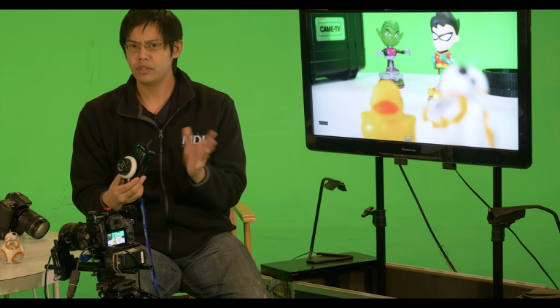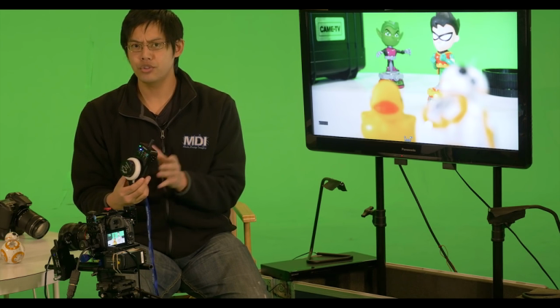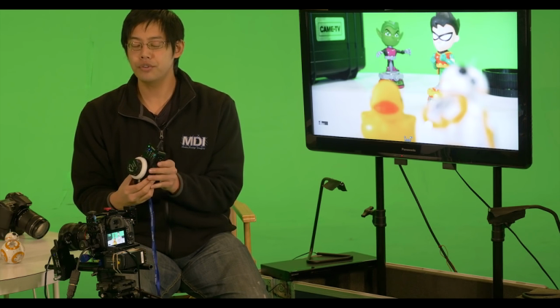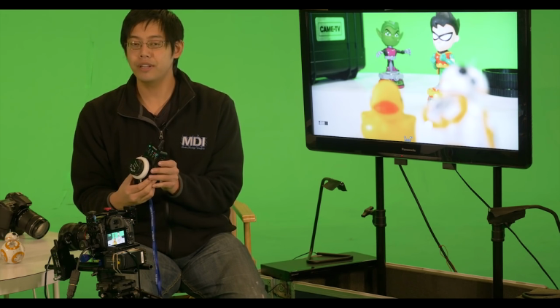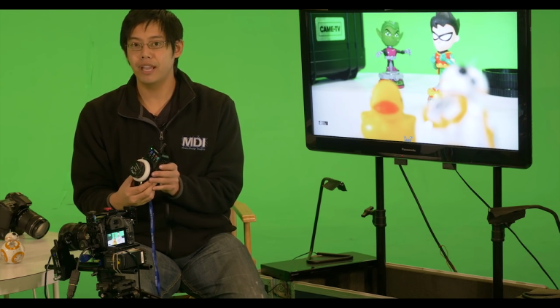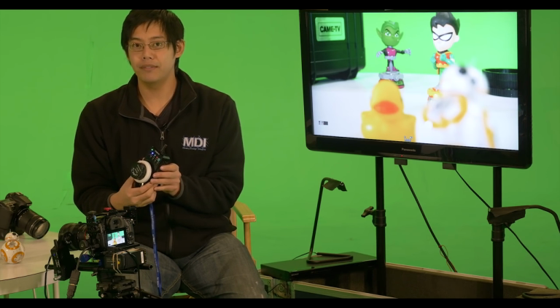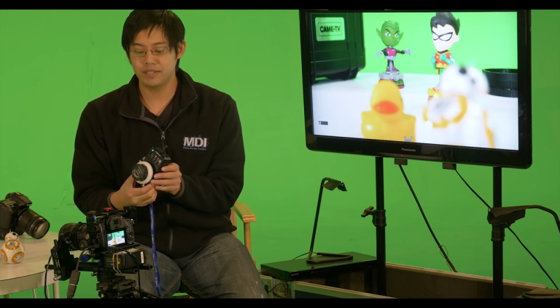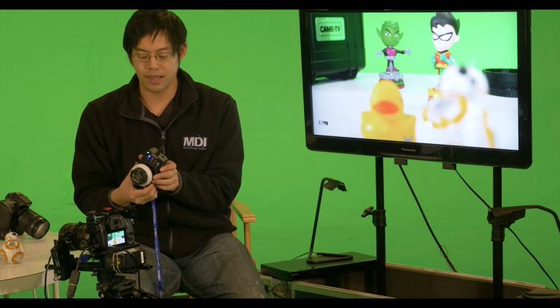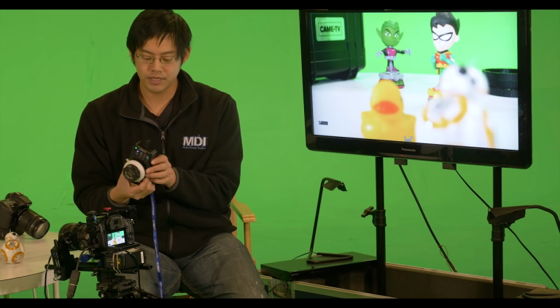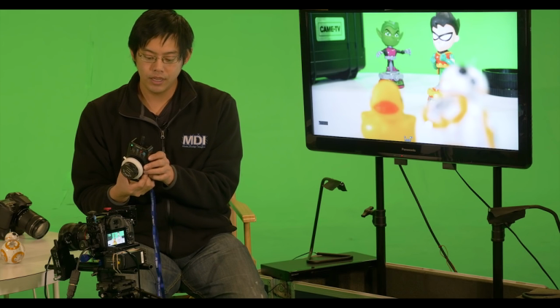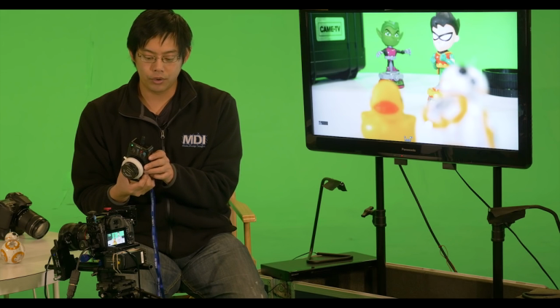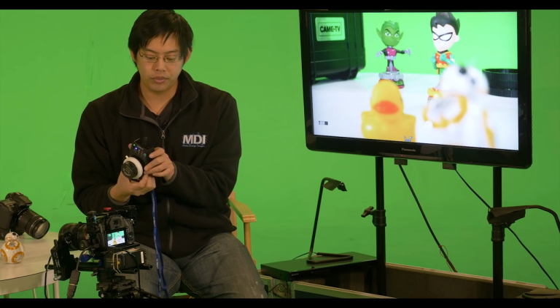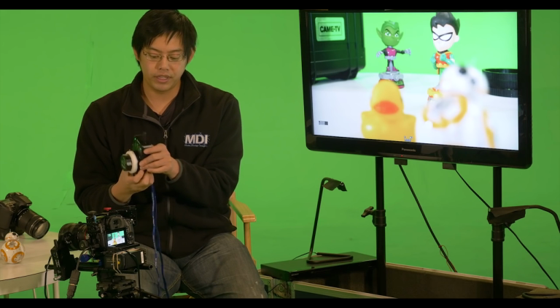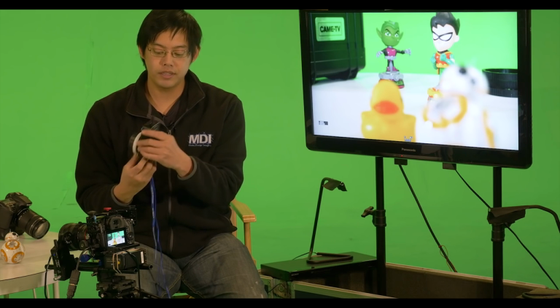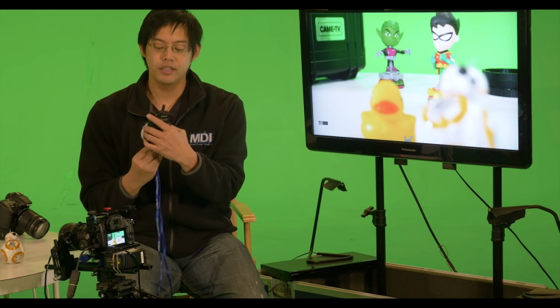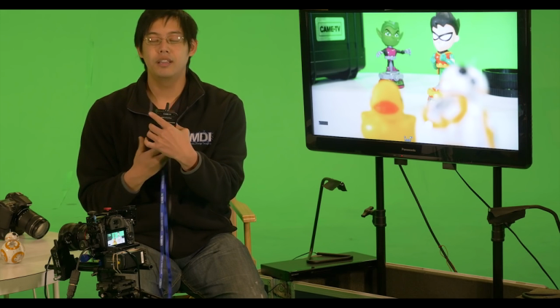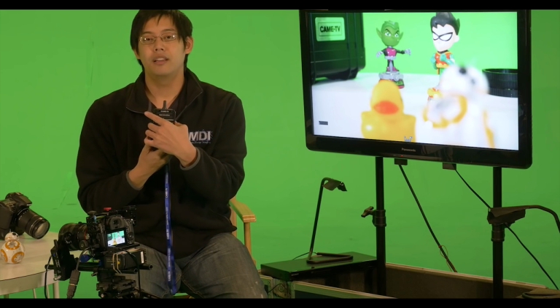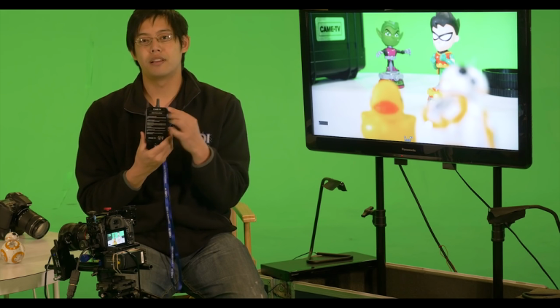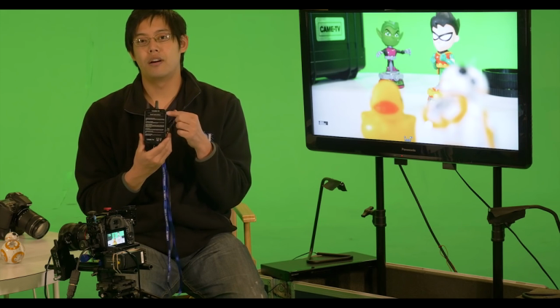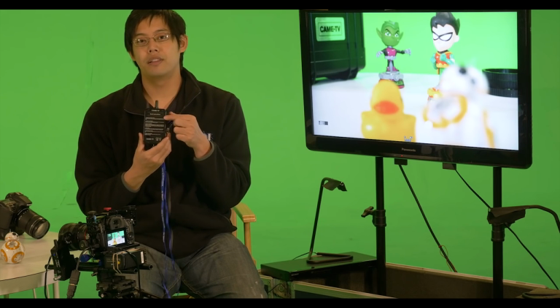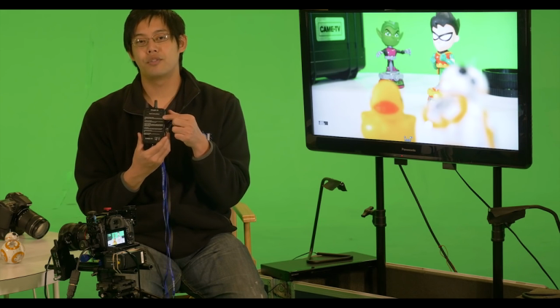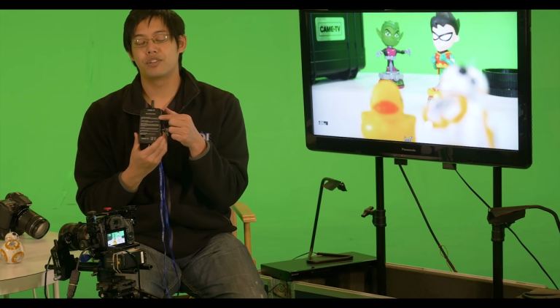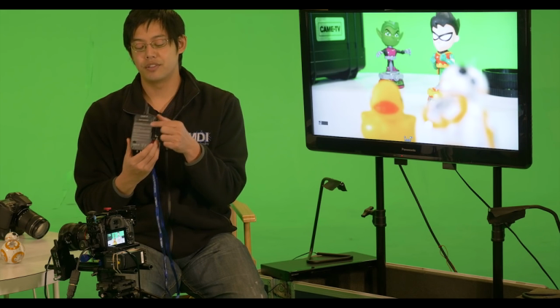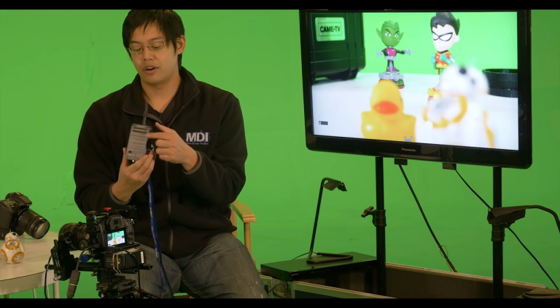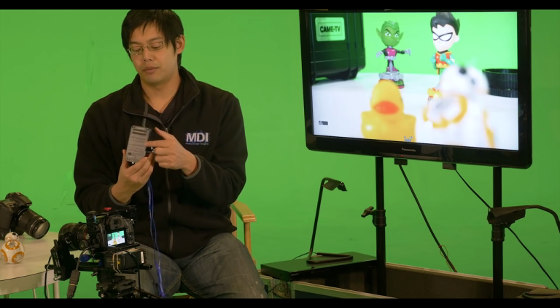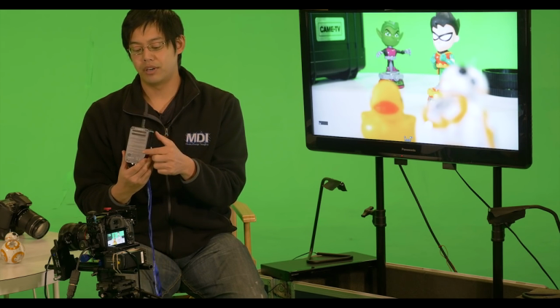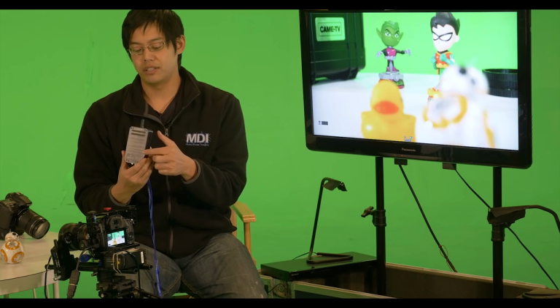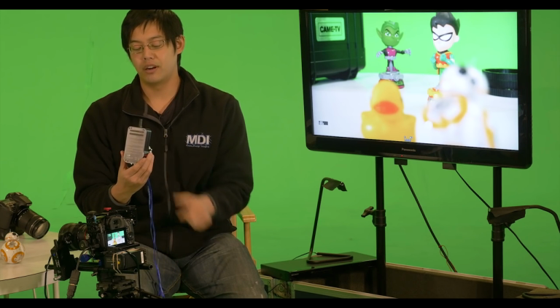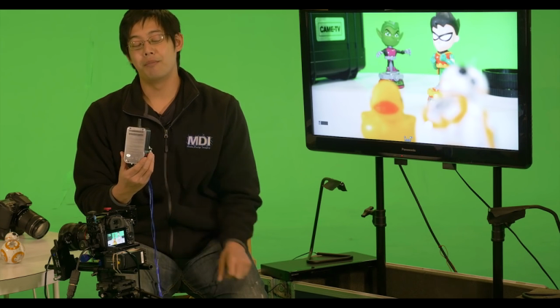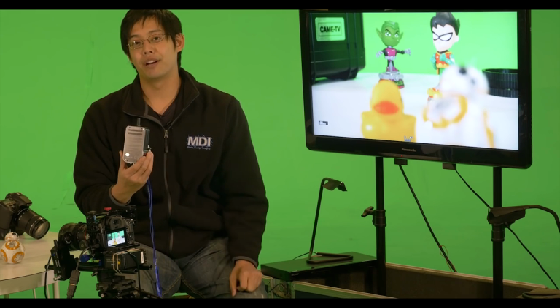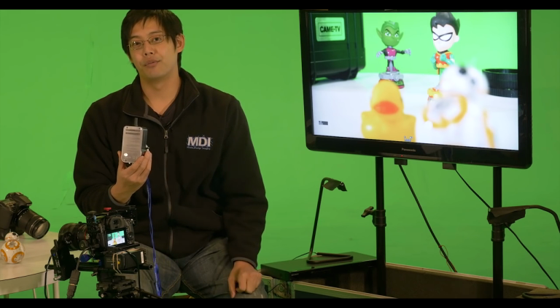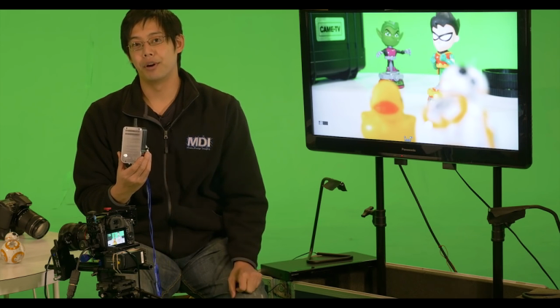Should you forget any of these steps, a cool thing is that all the instructions are printed on the back of the remote.